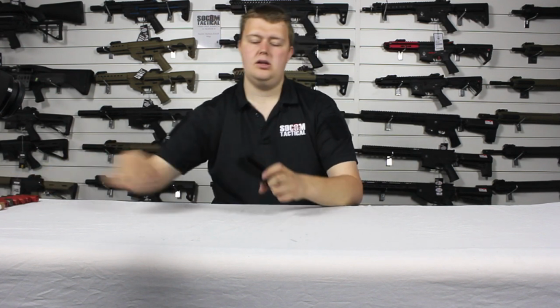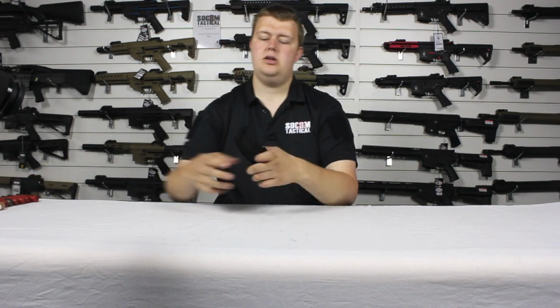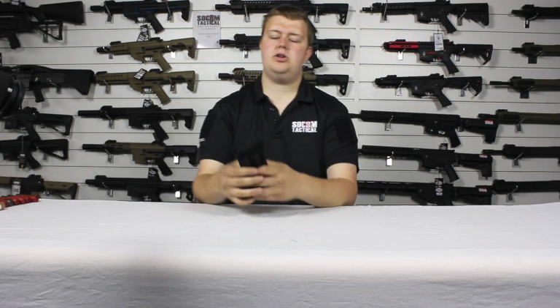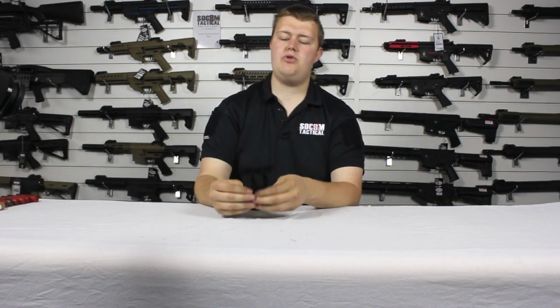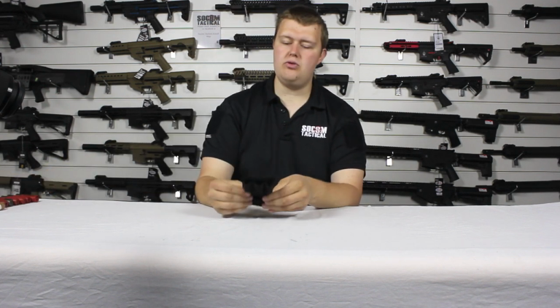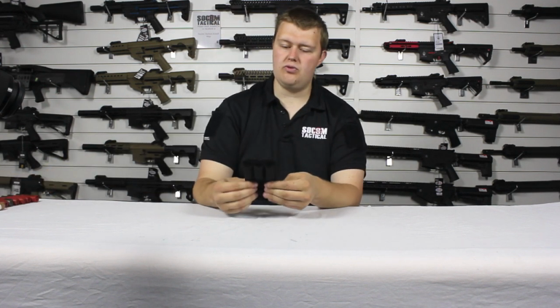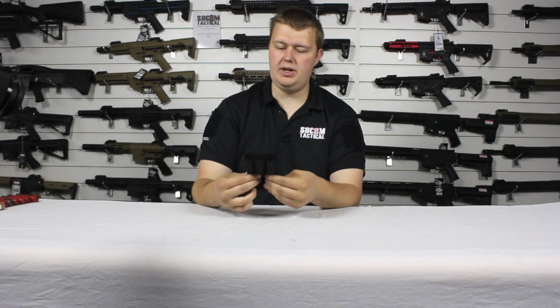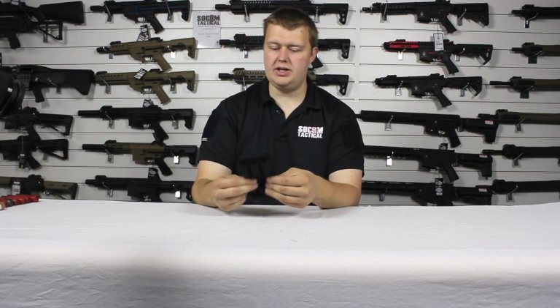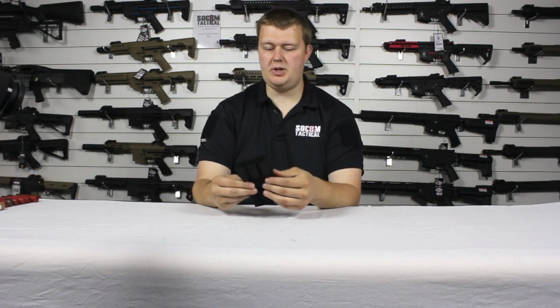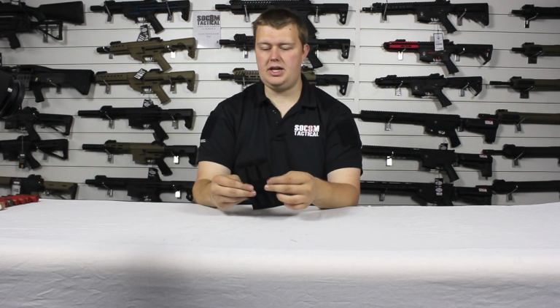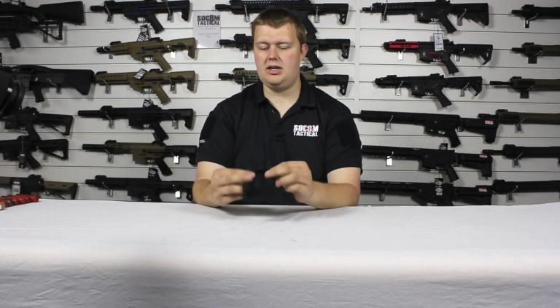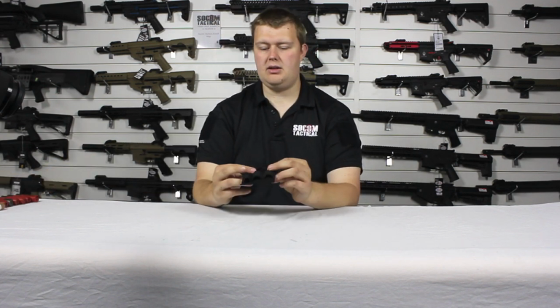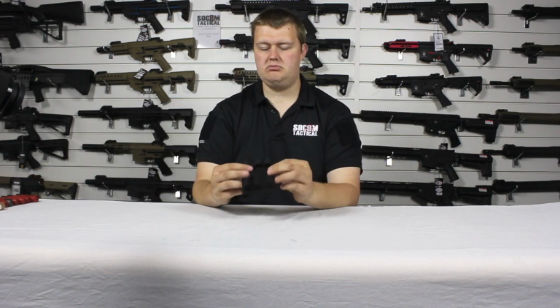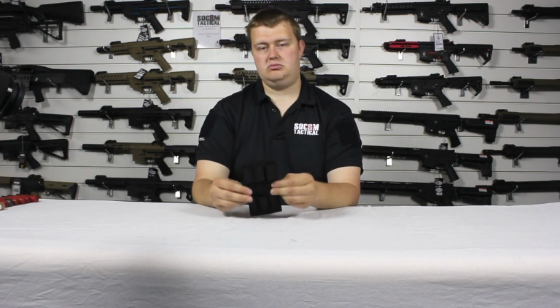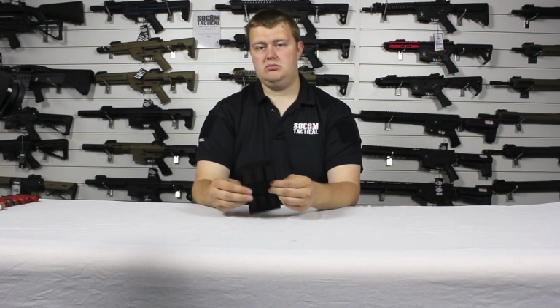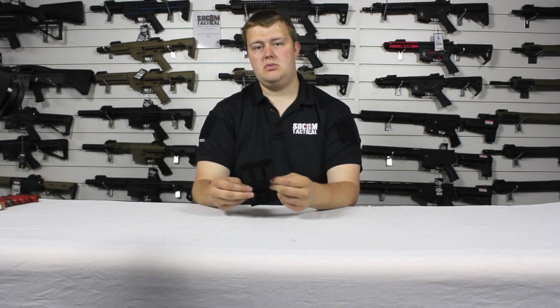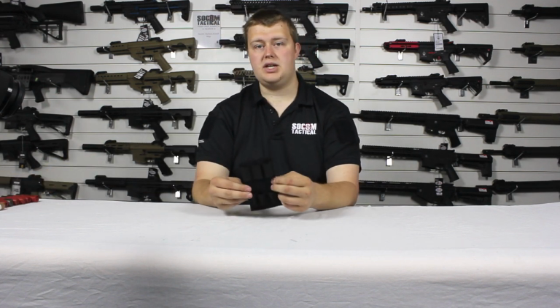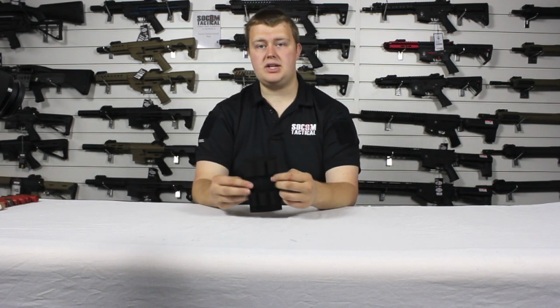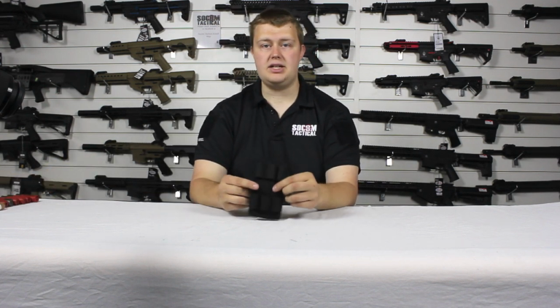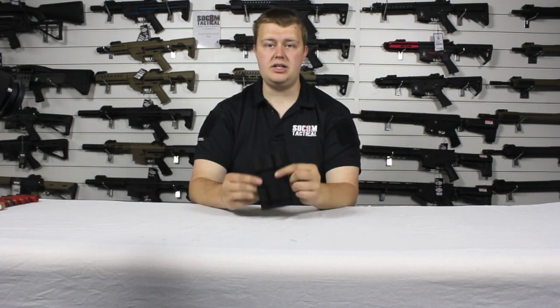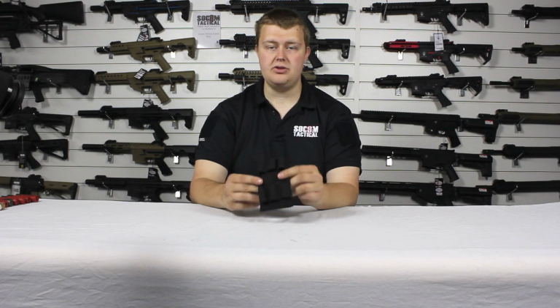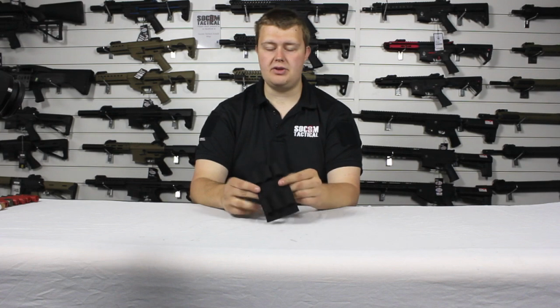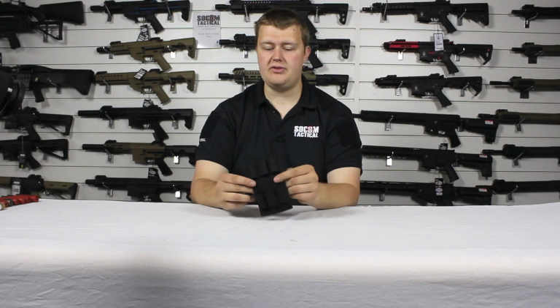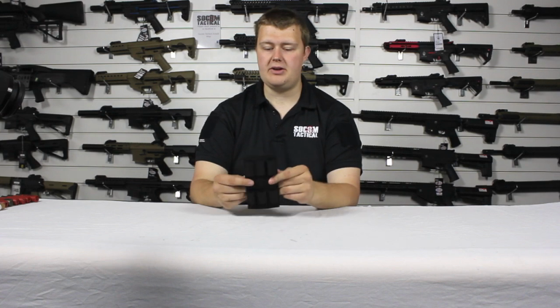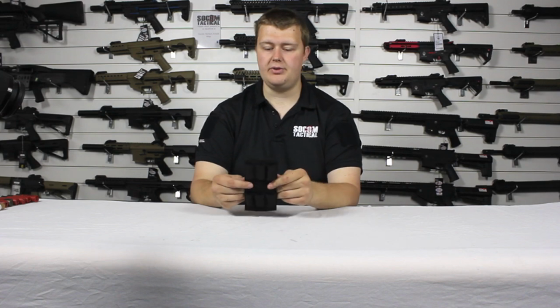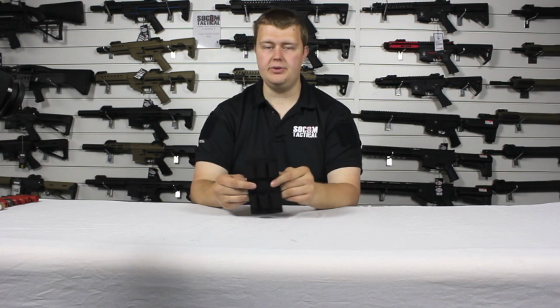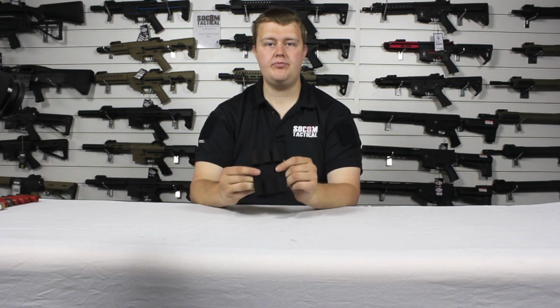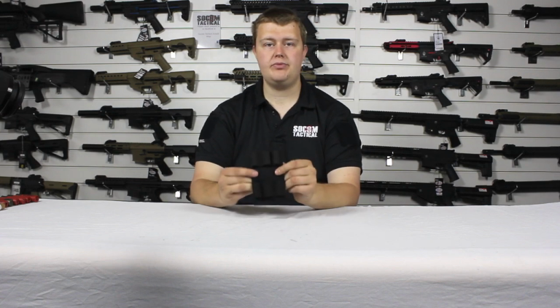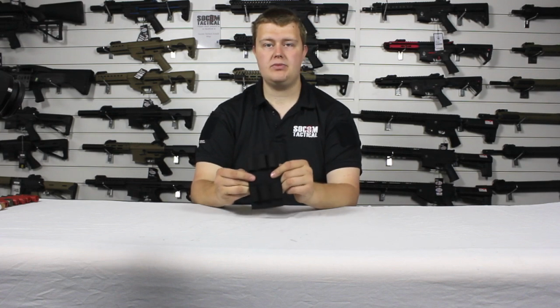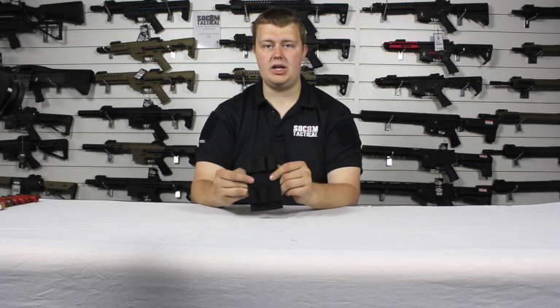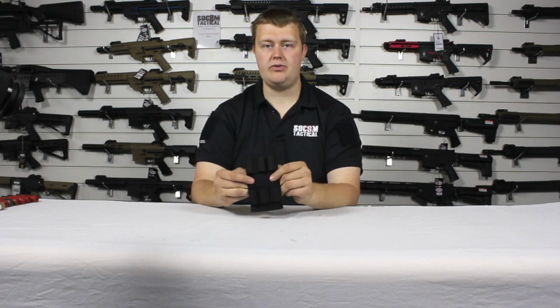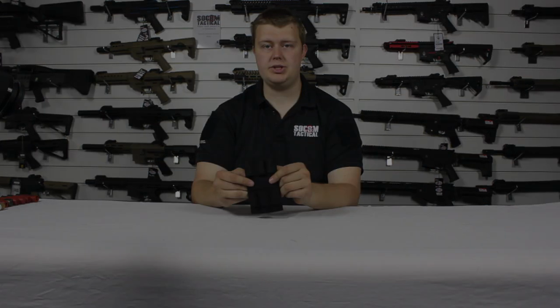So it's a really nice bit of kit — nice and handy, useful to have on the battlefield. Thank you for watching.